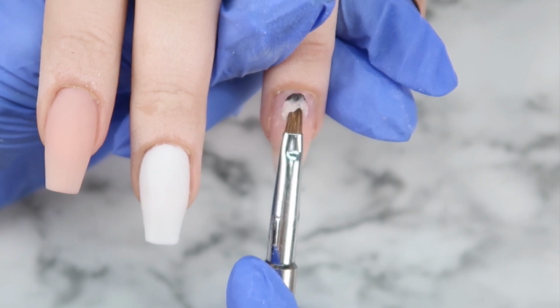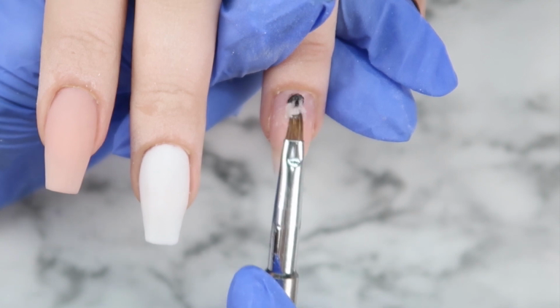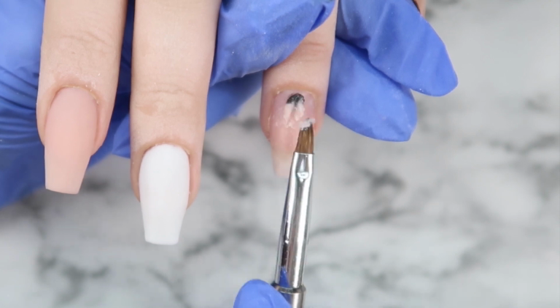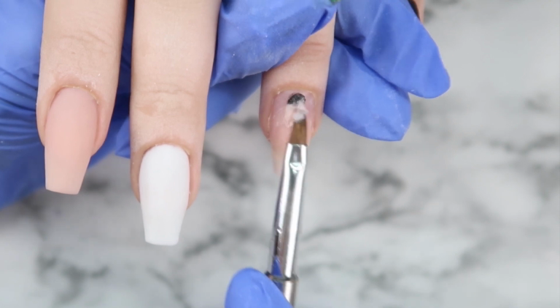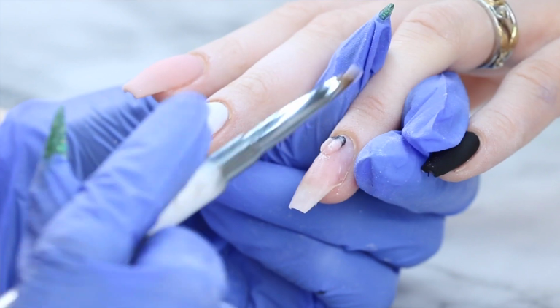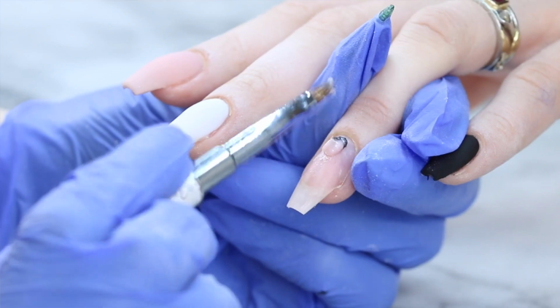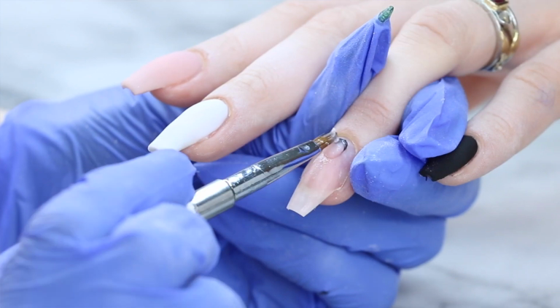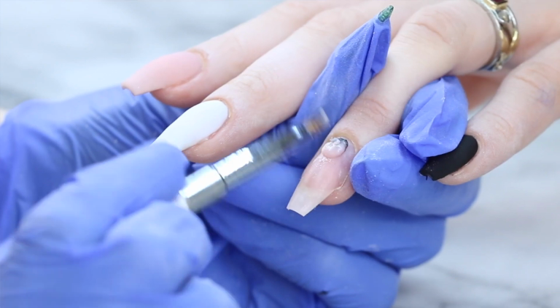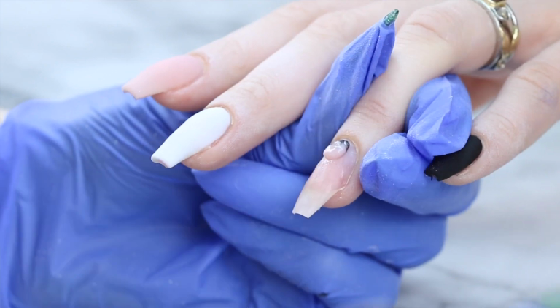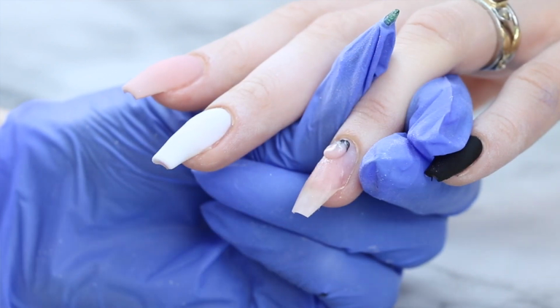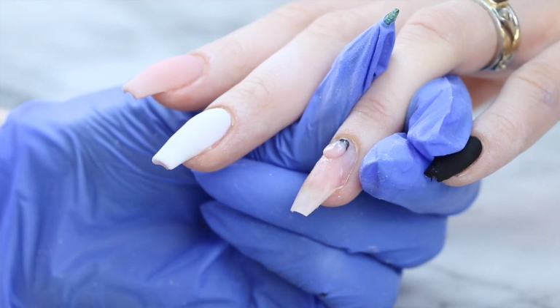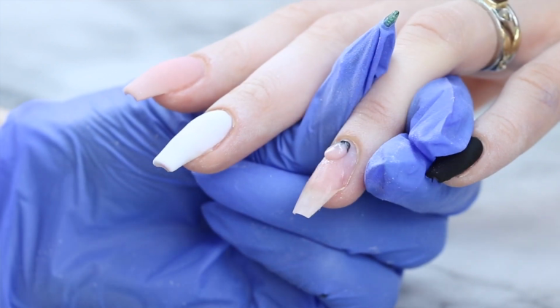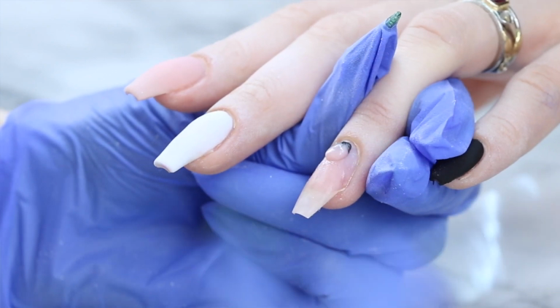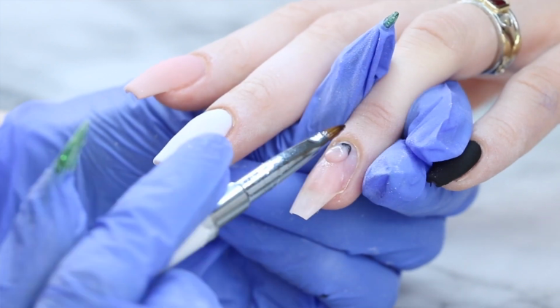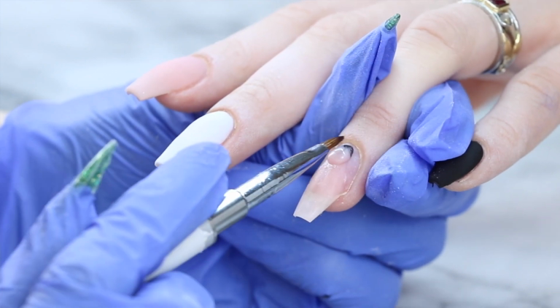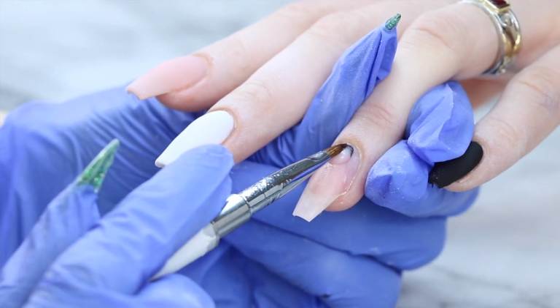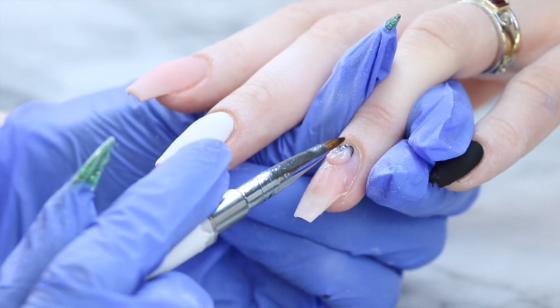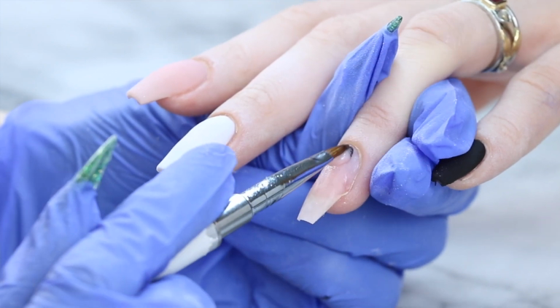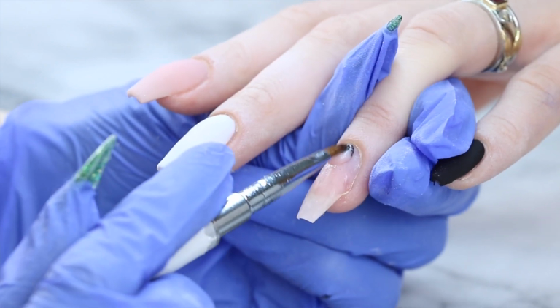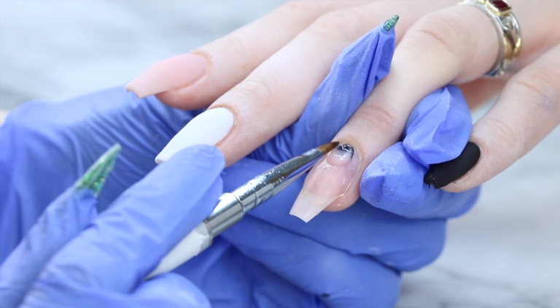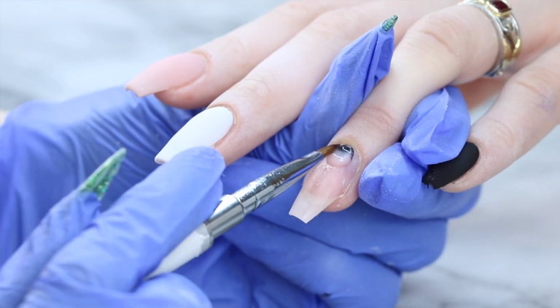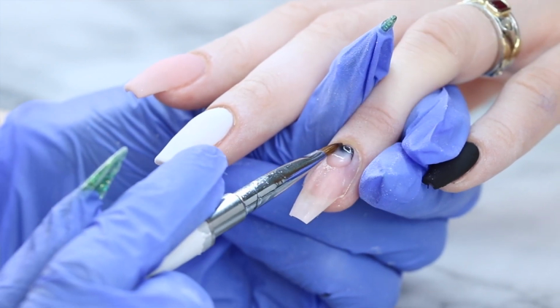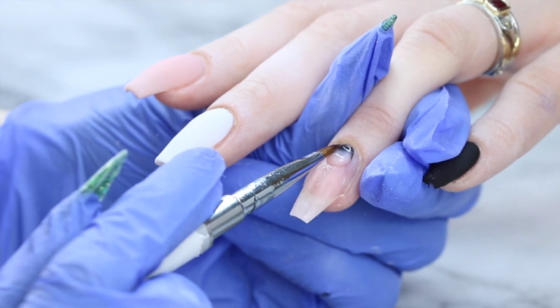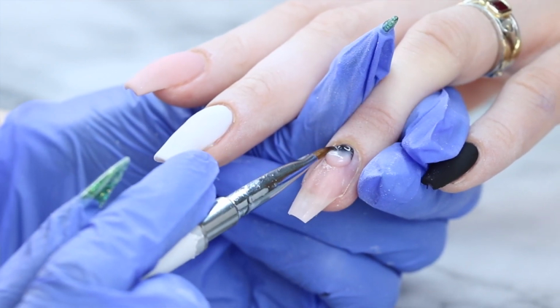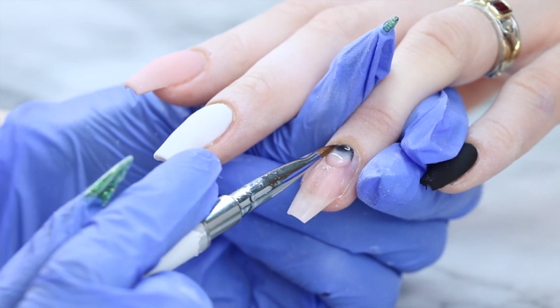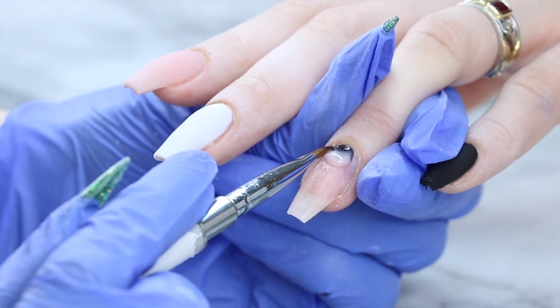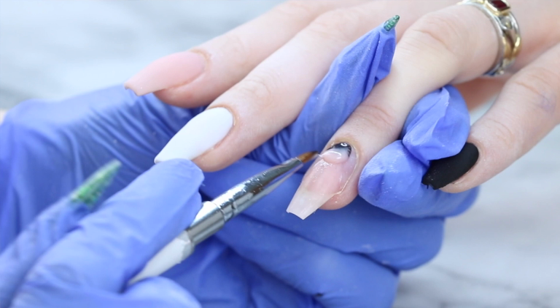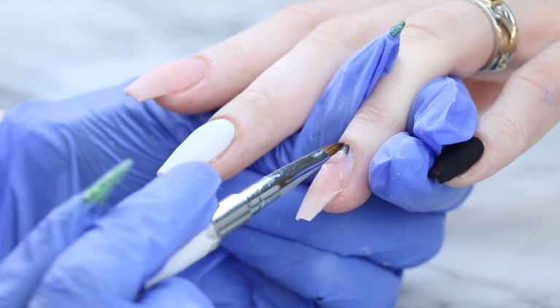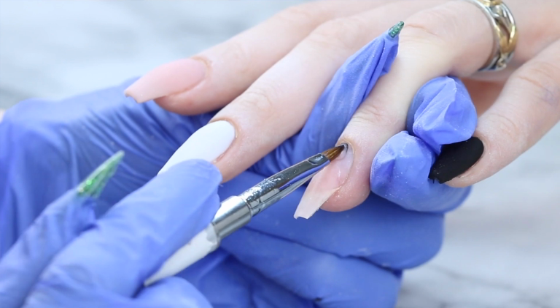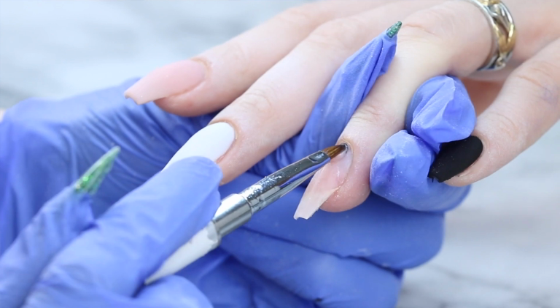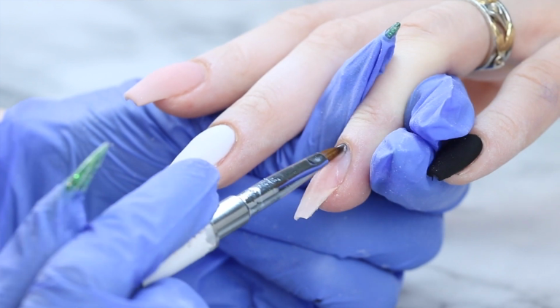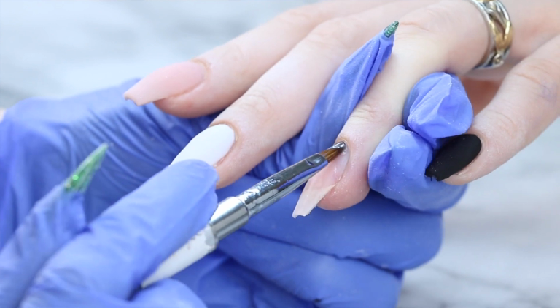Here I'm just repeating the process again on the ring finger. I just wanted to show you guys because I thought it was super fun to do, so it's nice to watch too.